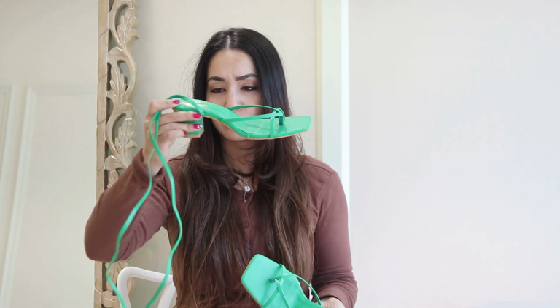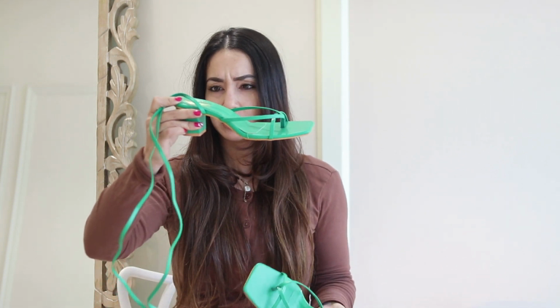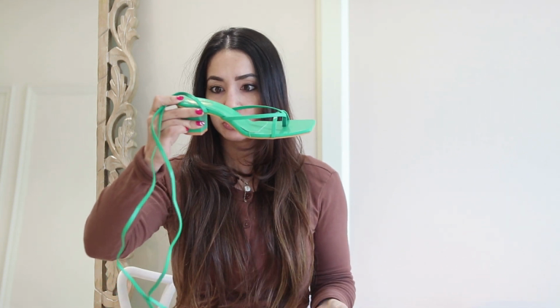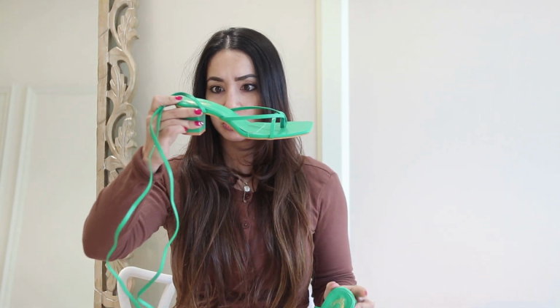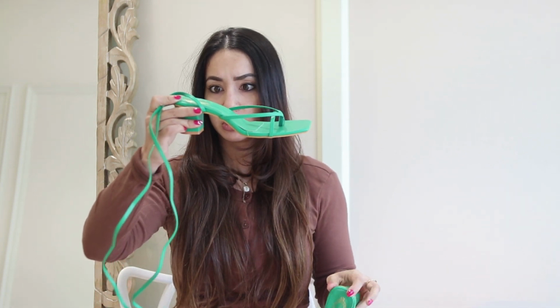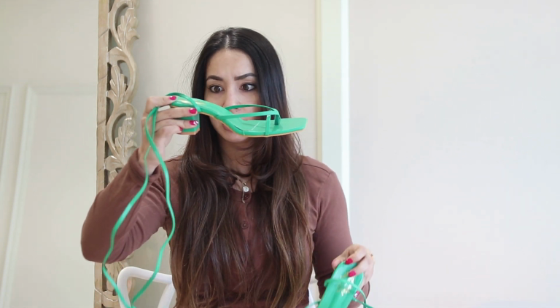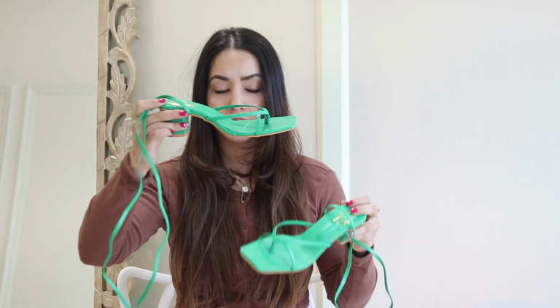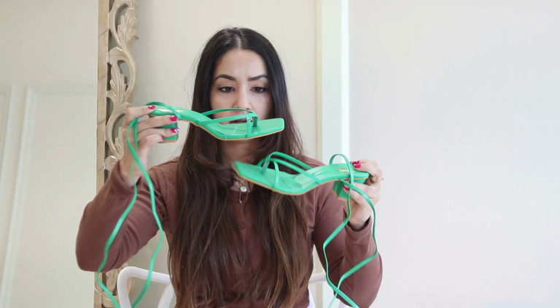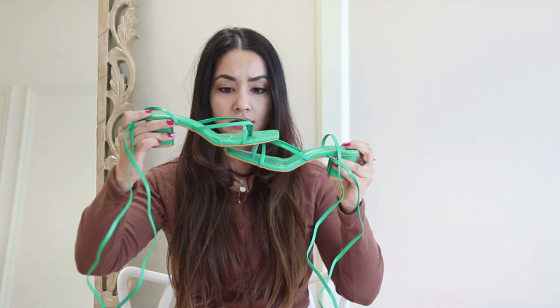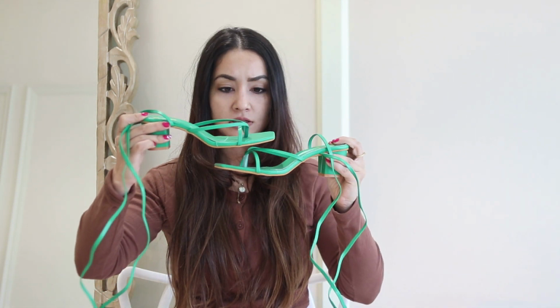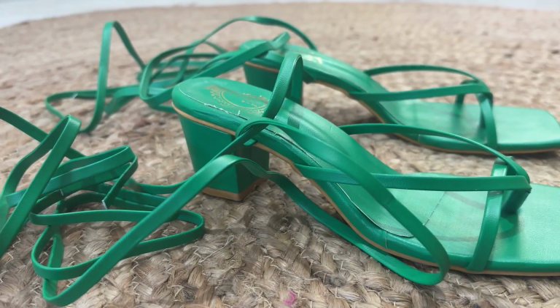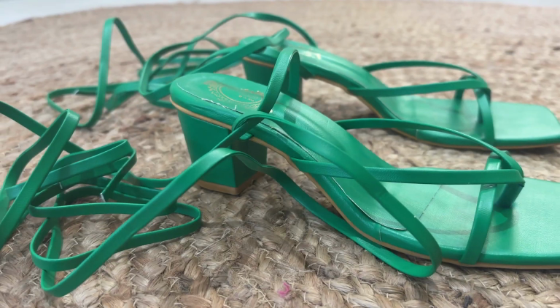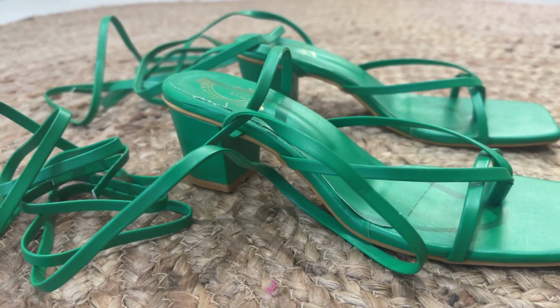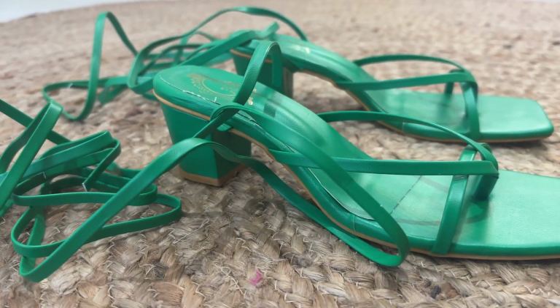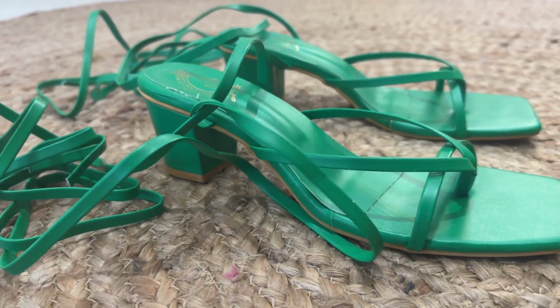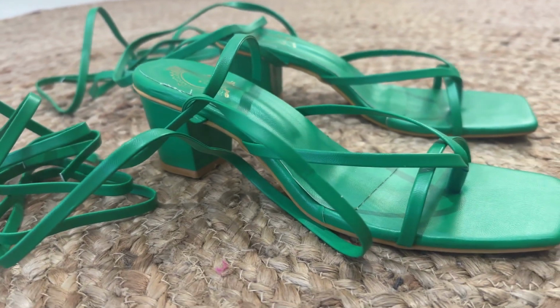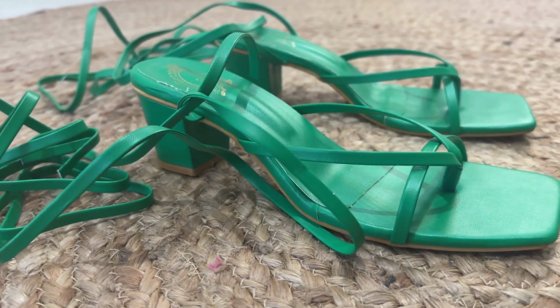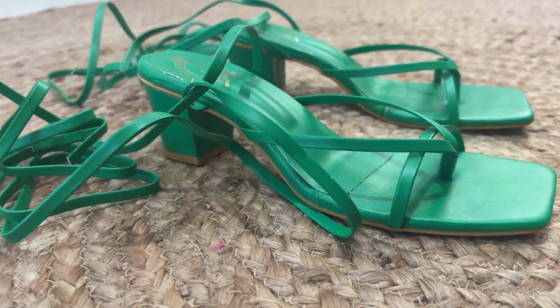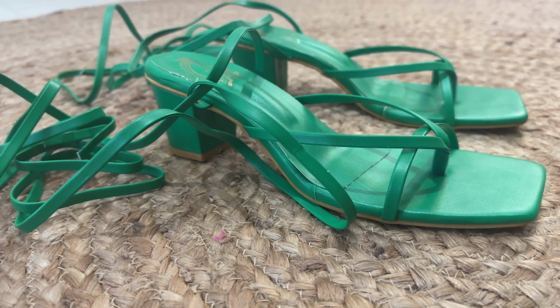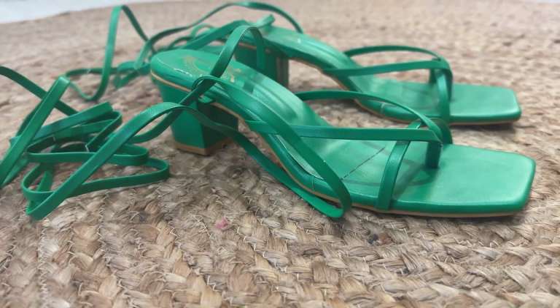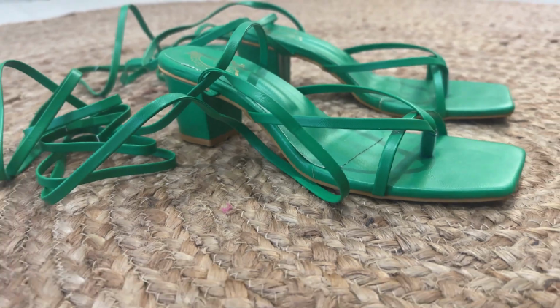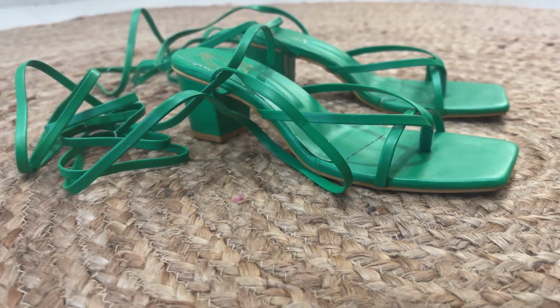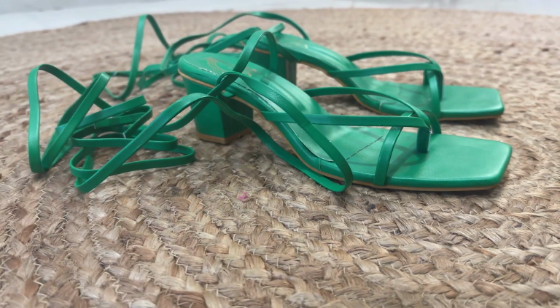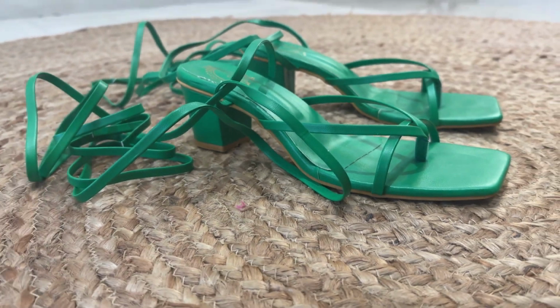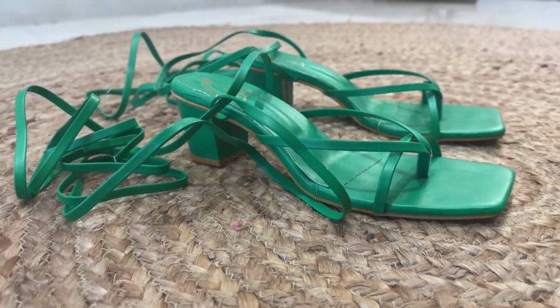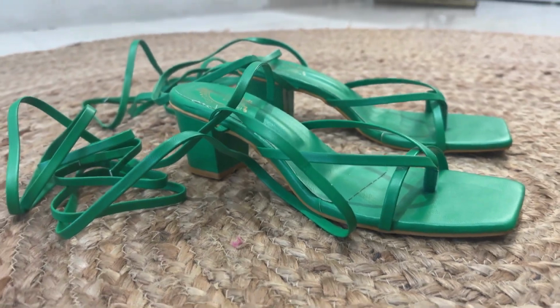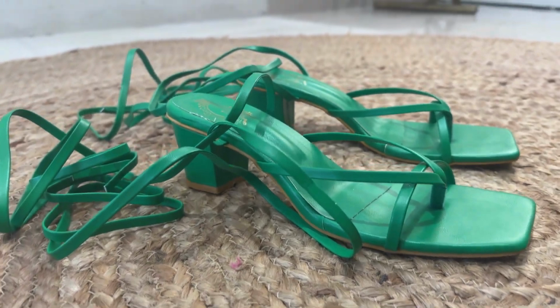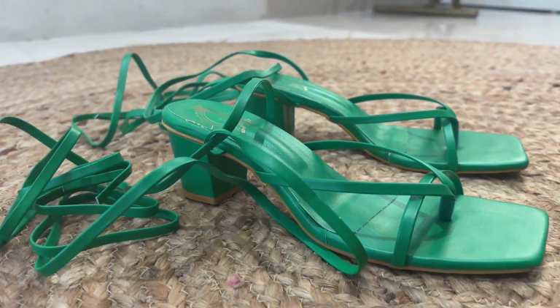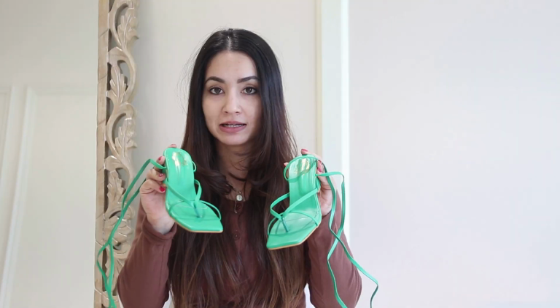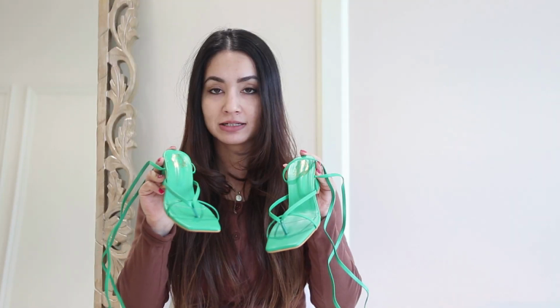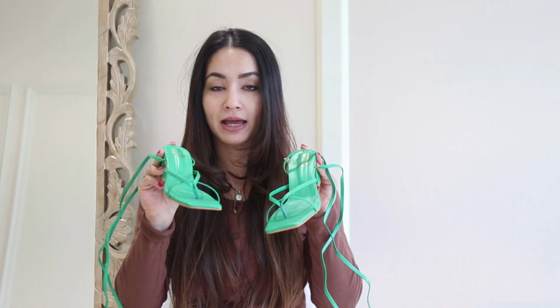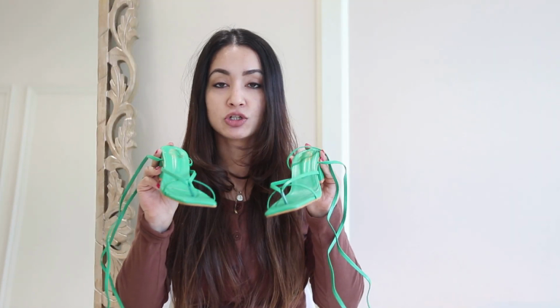The second heel is a very fun color — a small heel, I'd say about a one-inch heel, and it's comfortable. I haven't worn this one yet, so I will style it and show you.